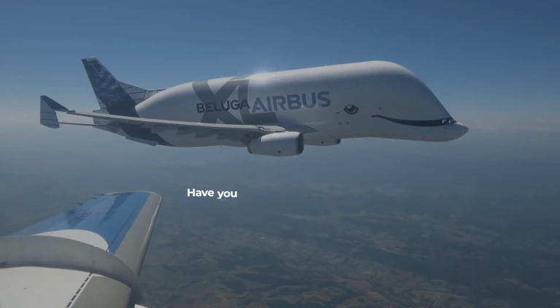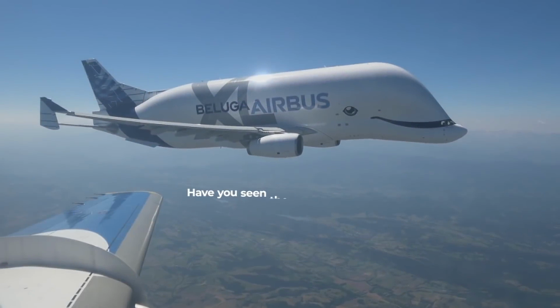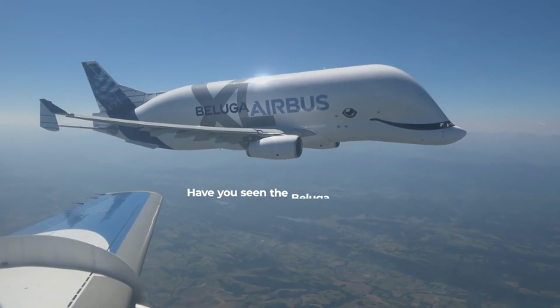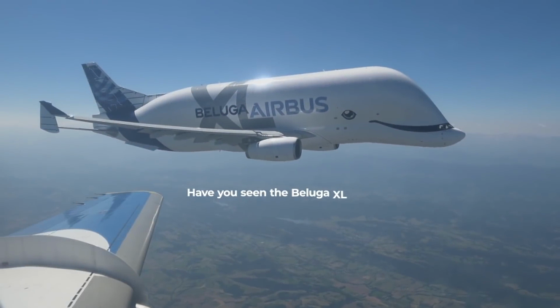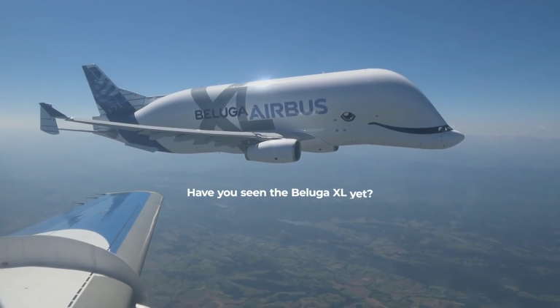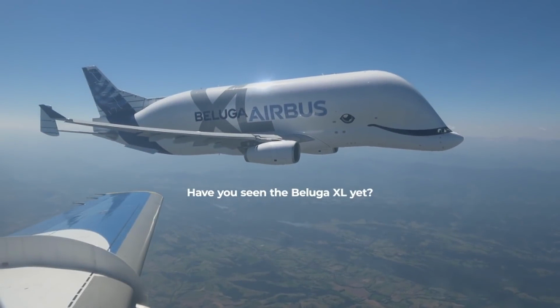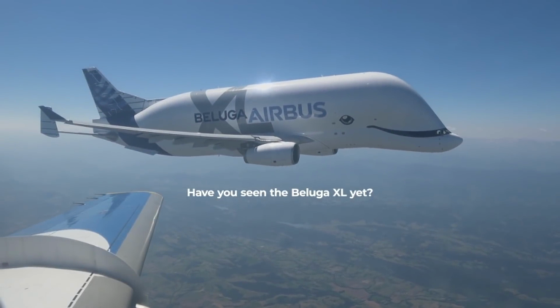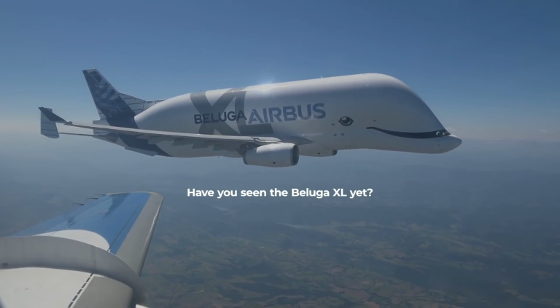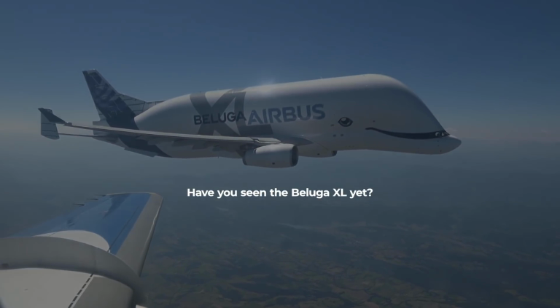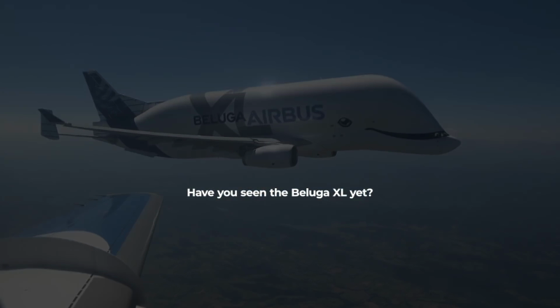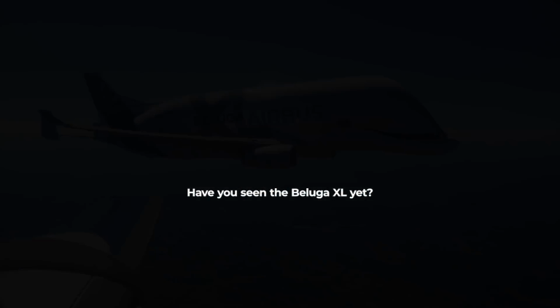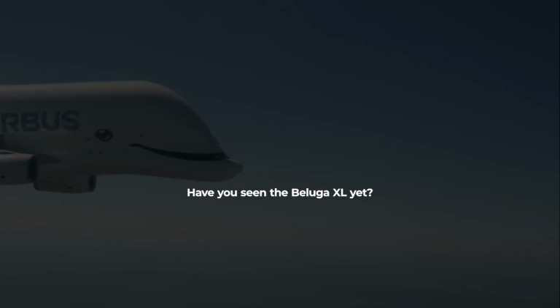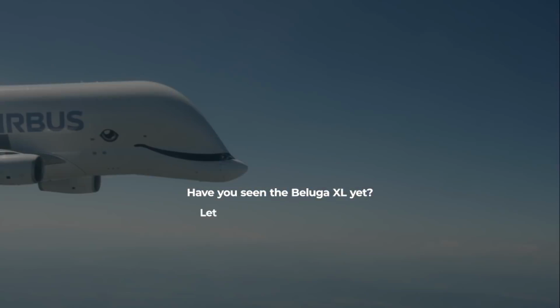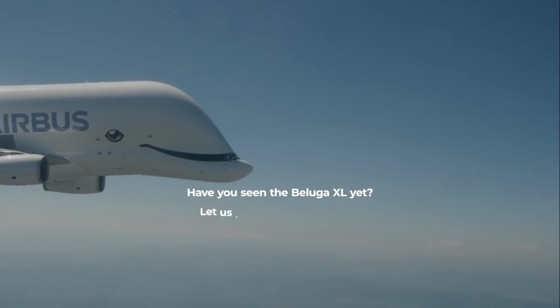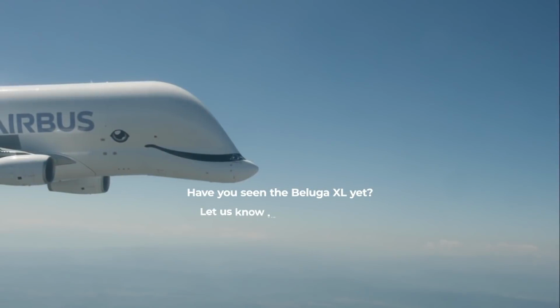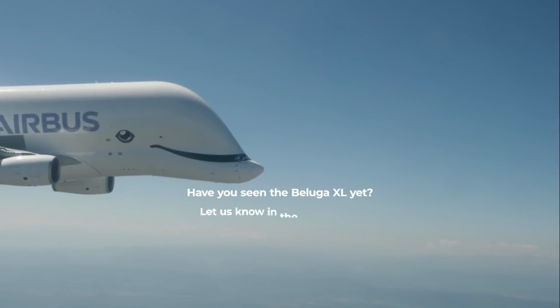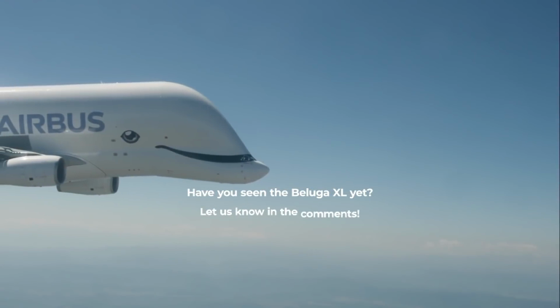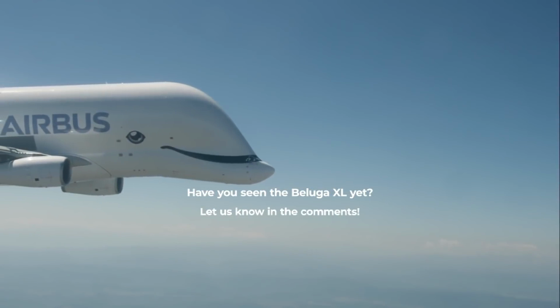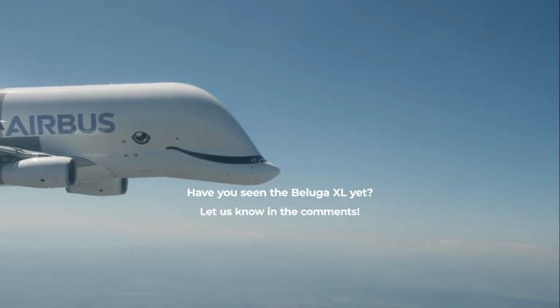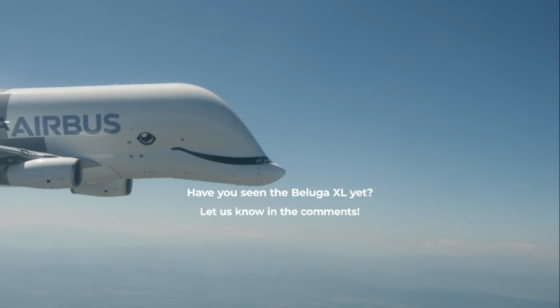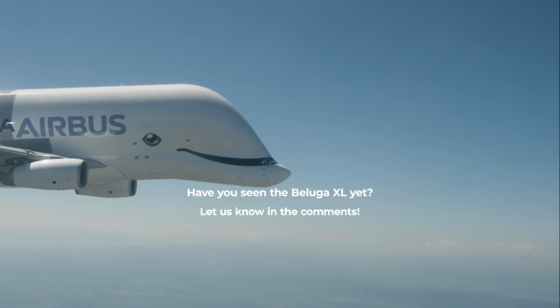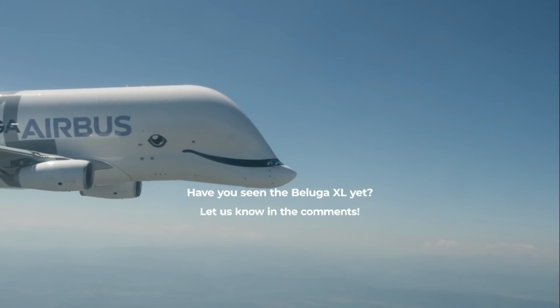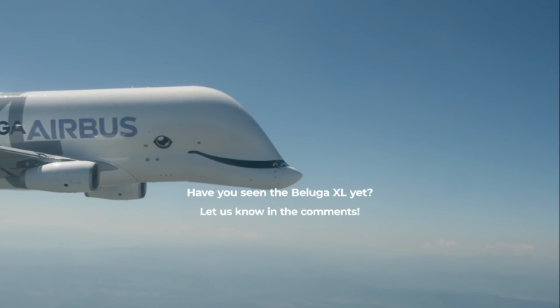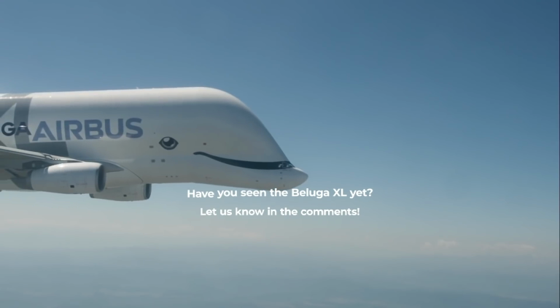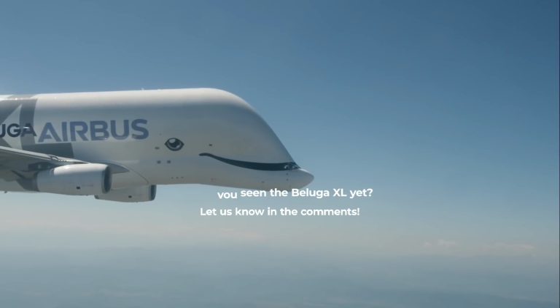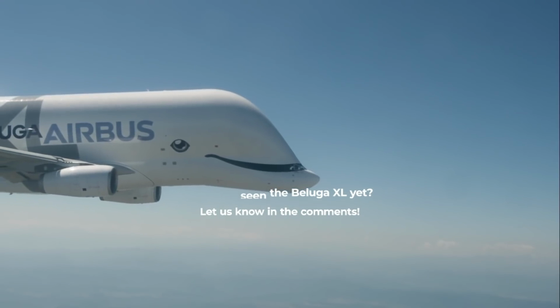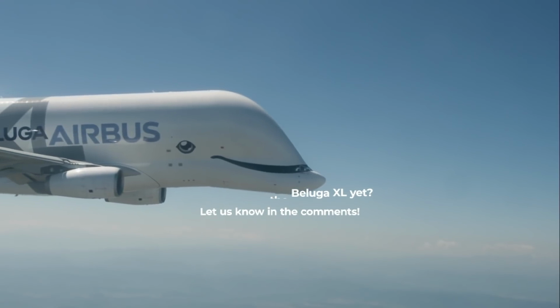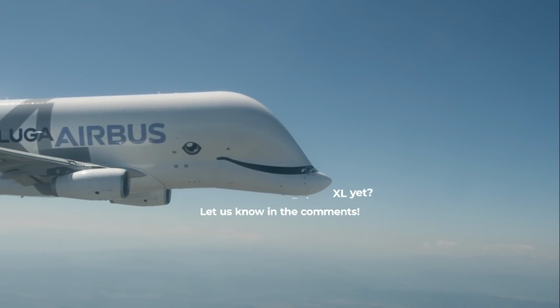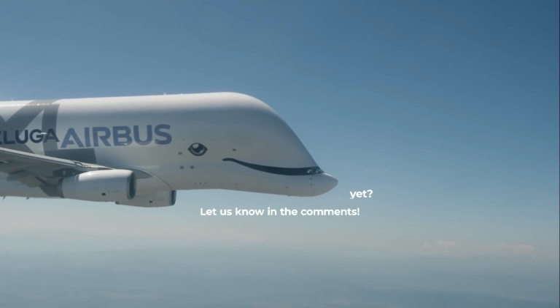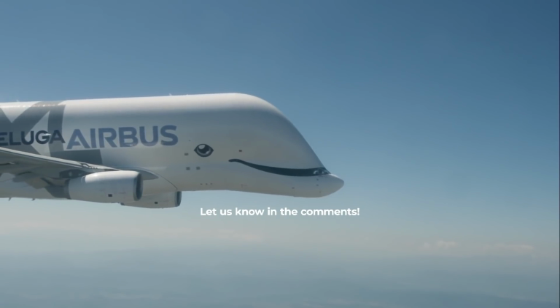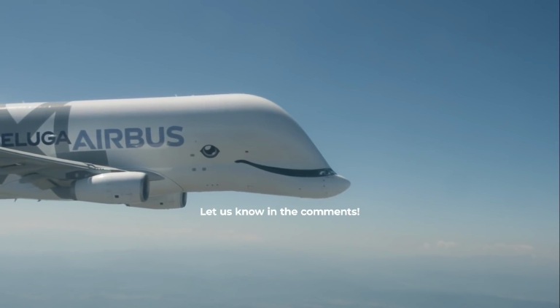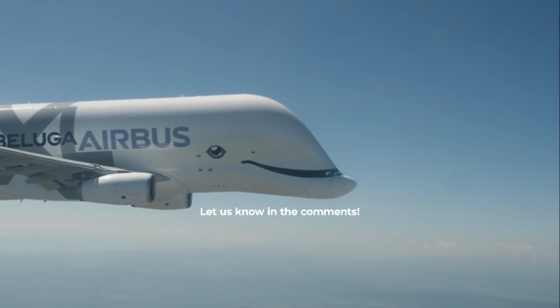Have you seen the Beluga XL yet? Share your experiences in the comments.